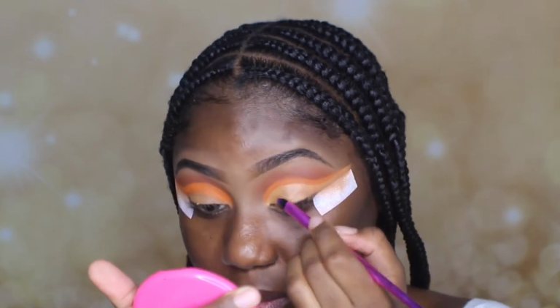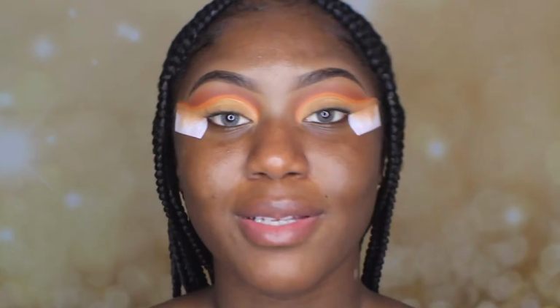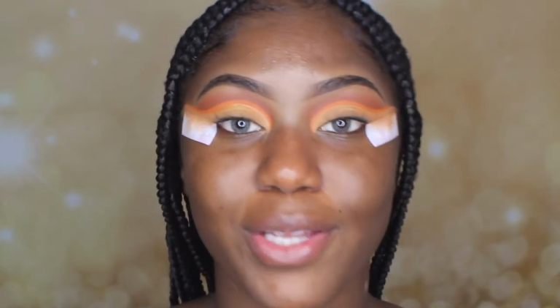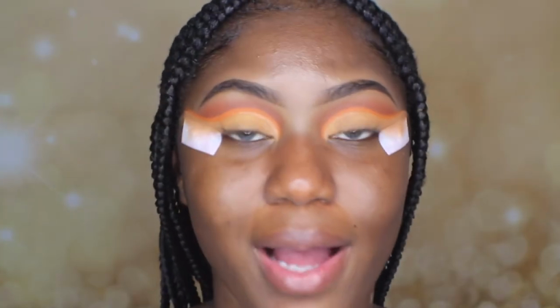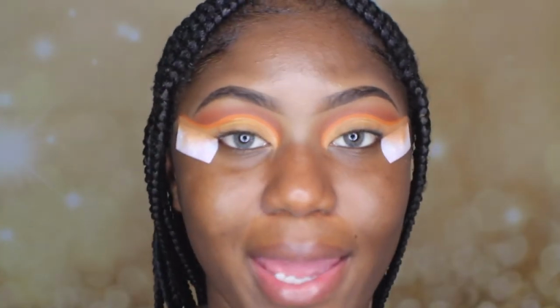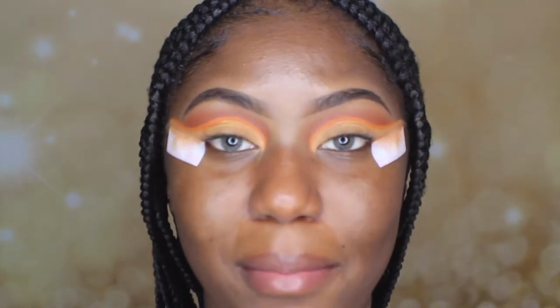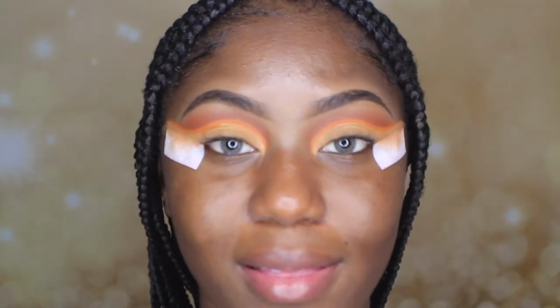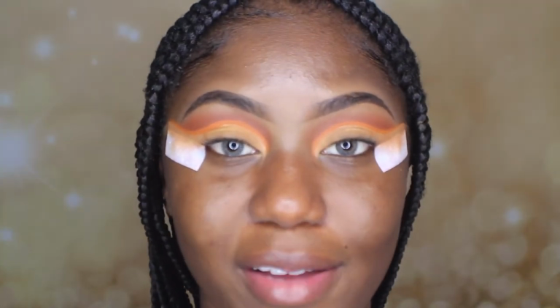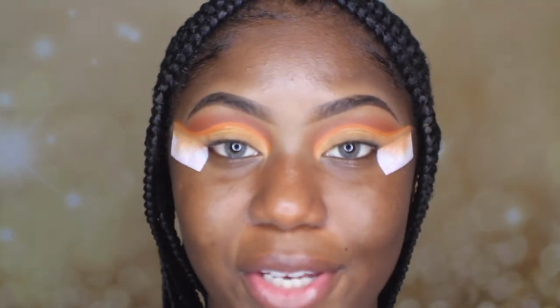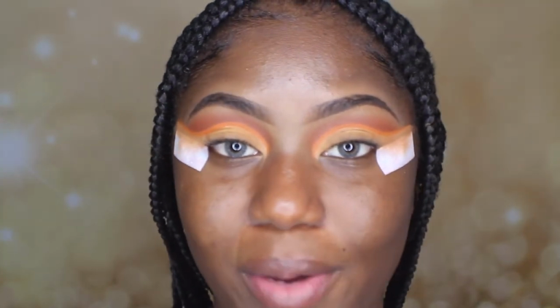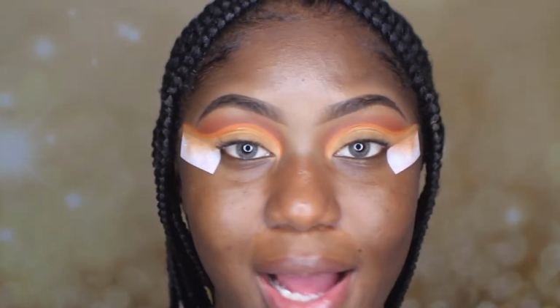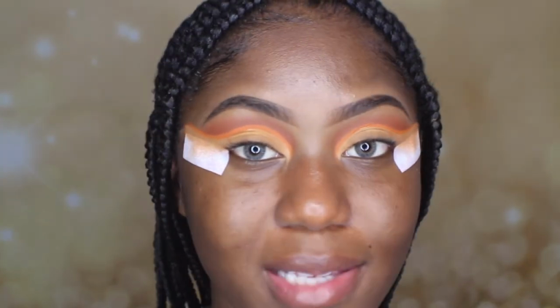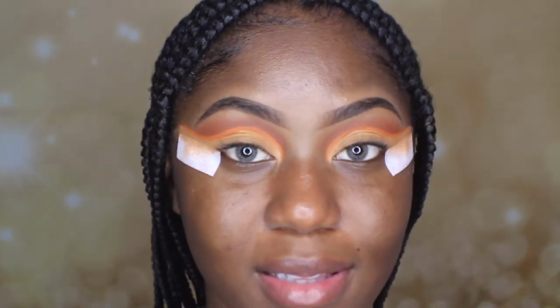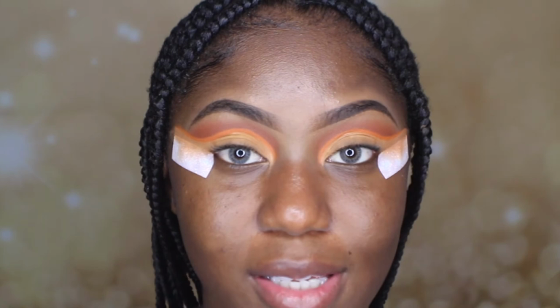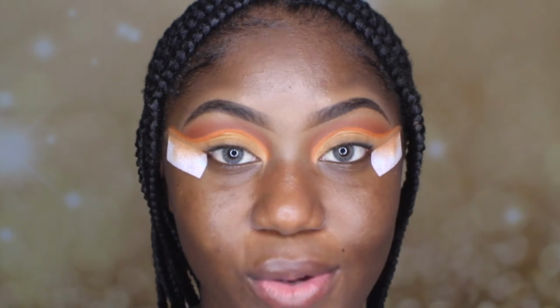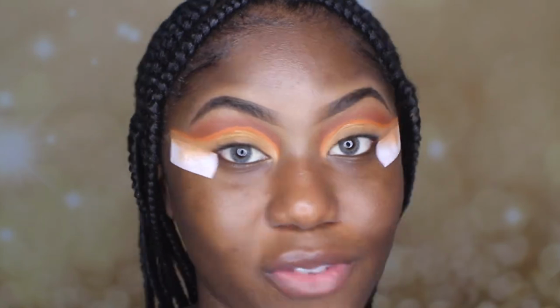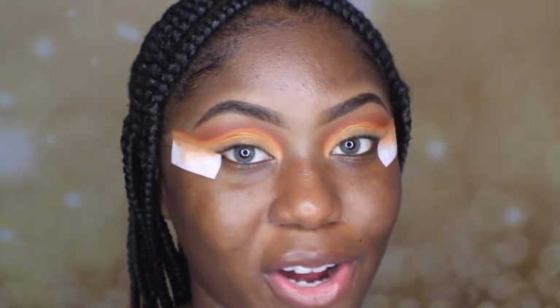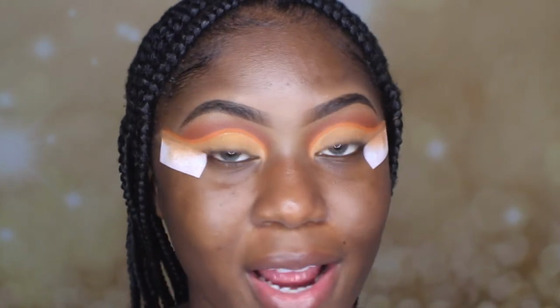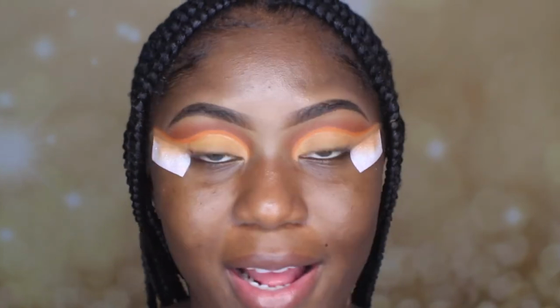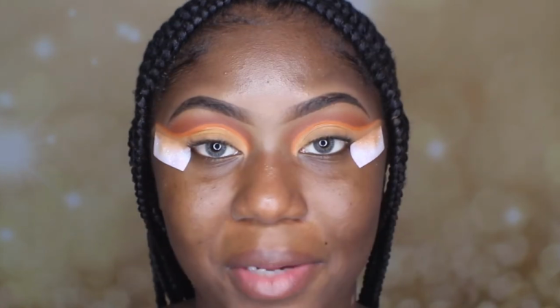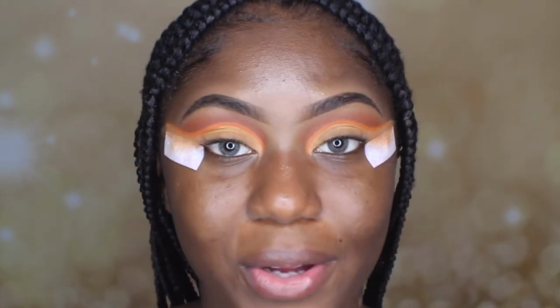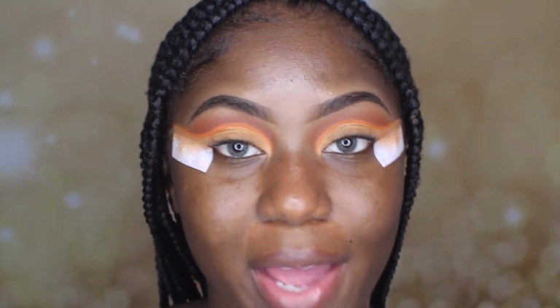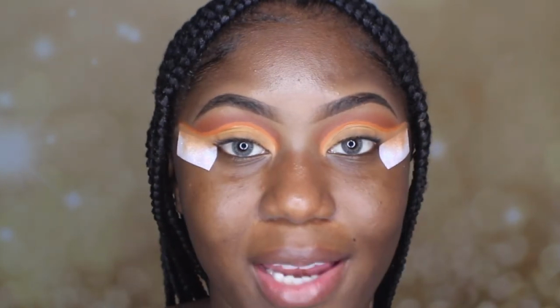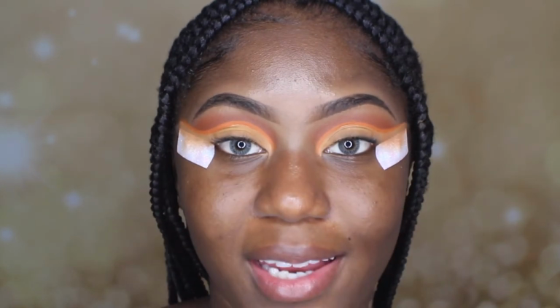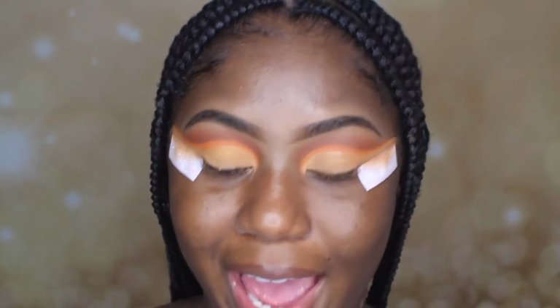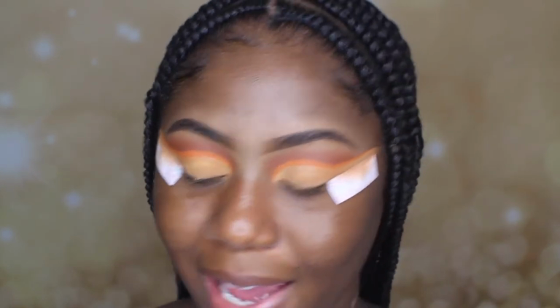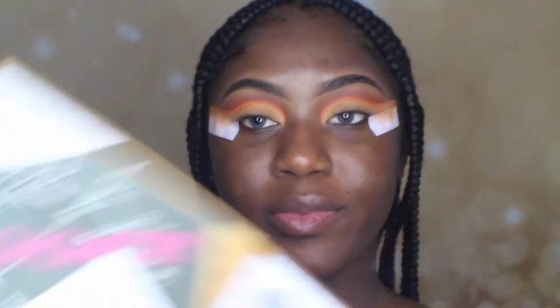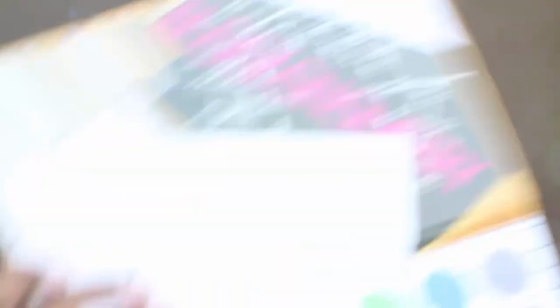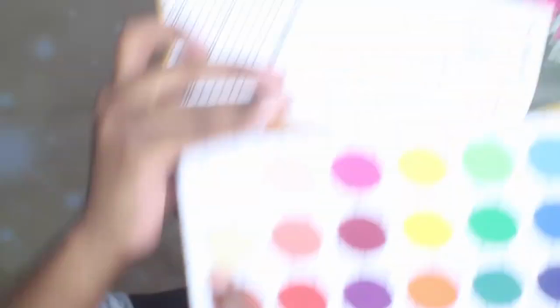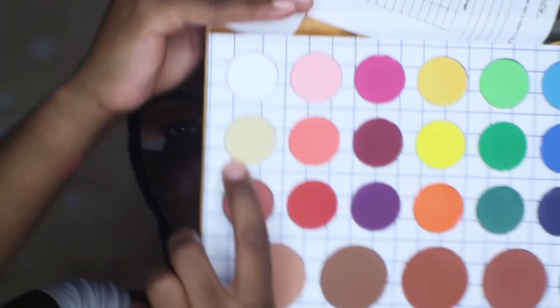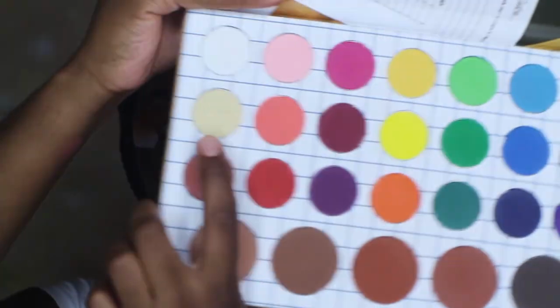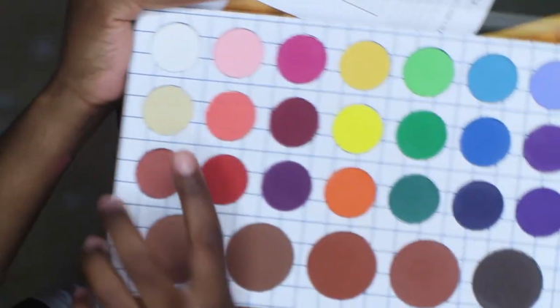I am loving the way the eyes look so far. I'm going to go ahead and add this beige color.